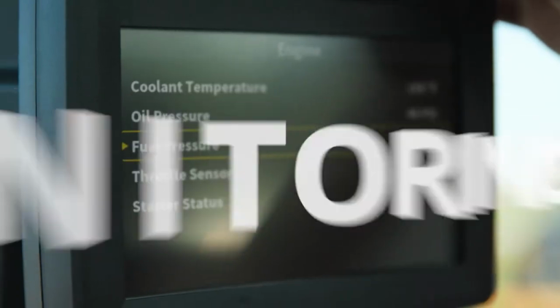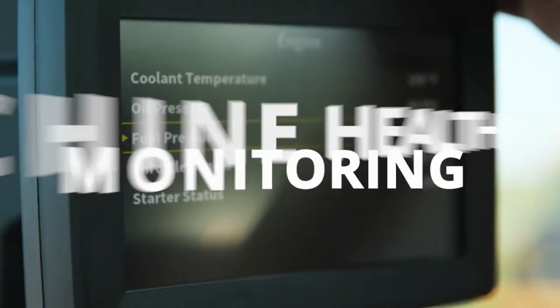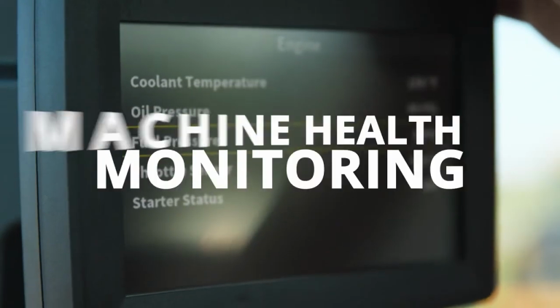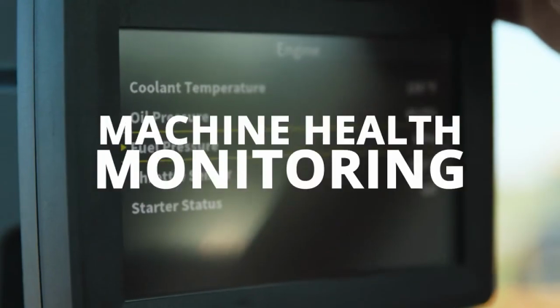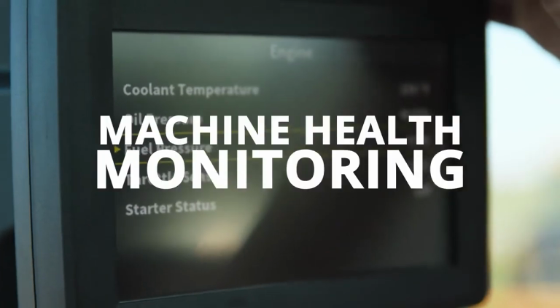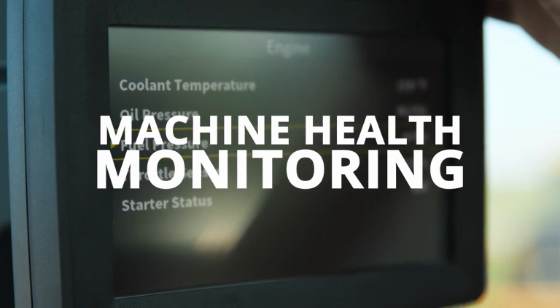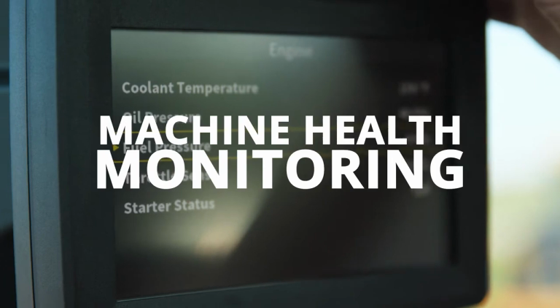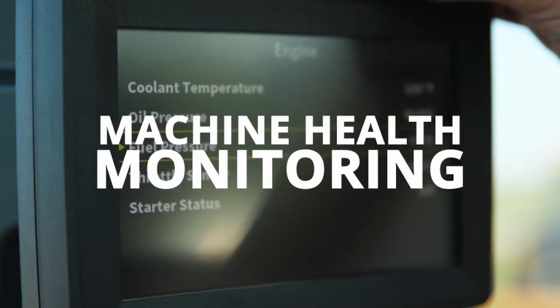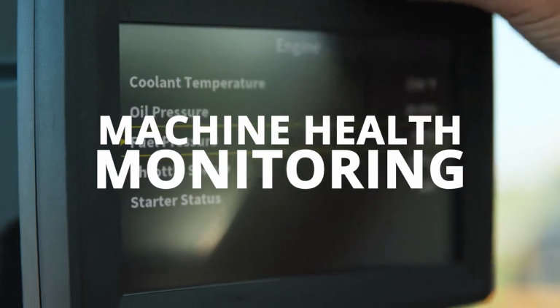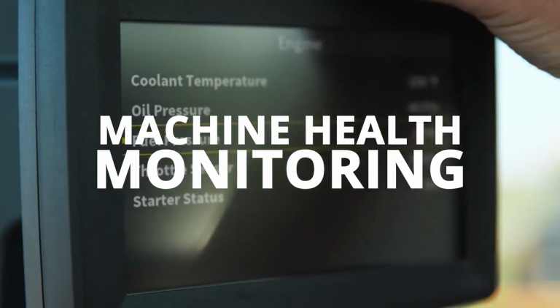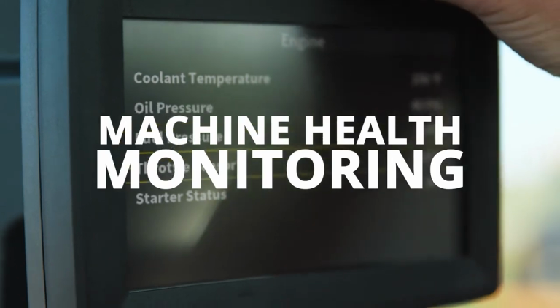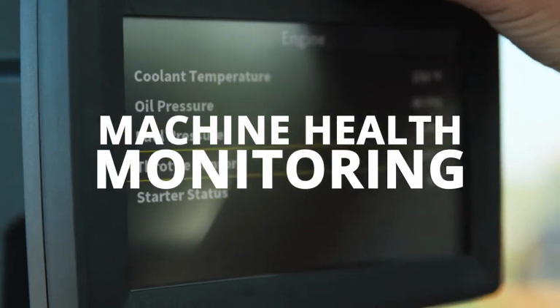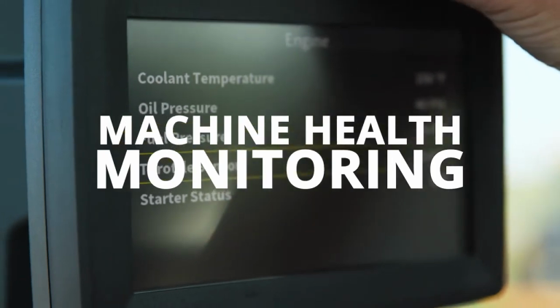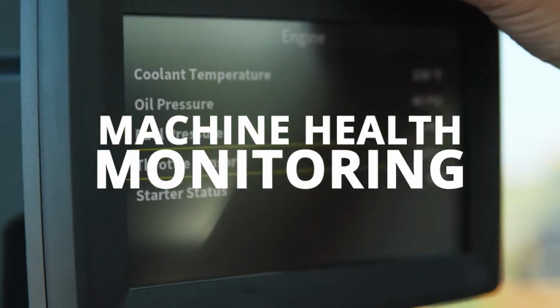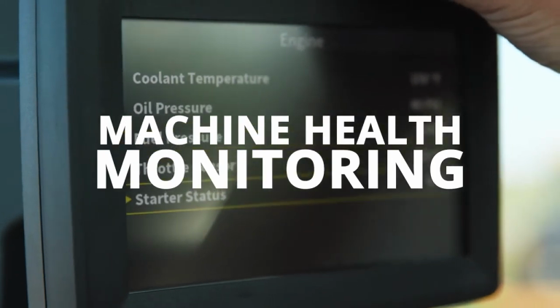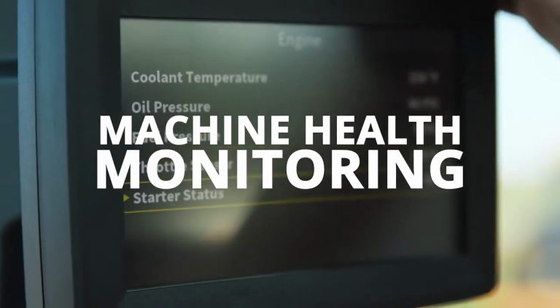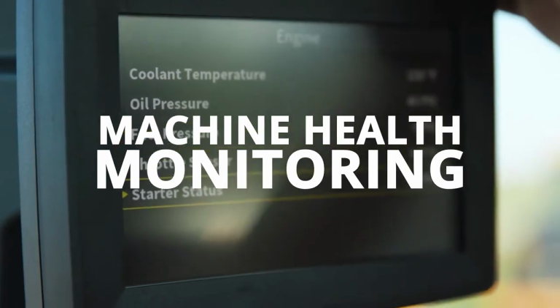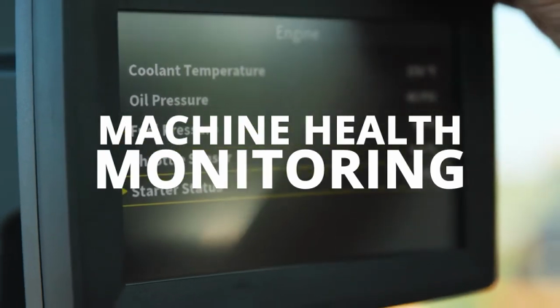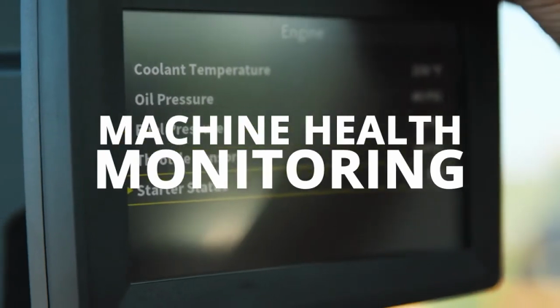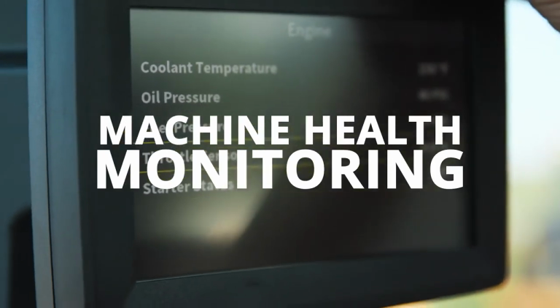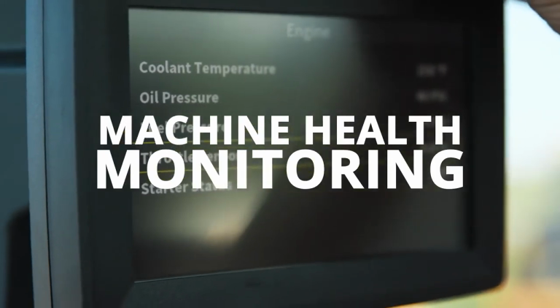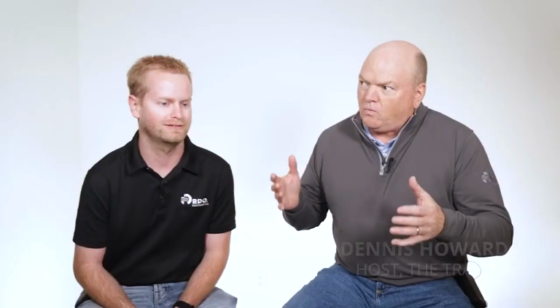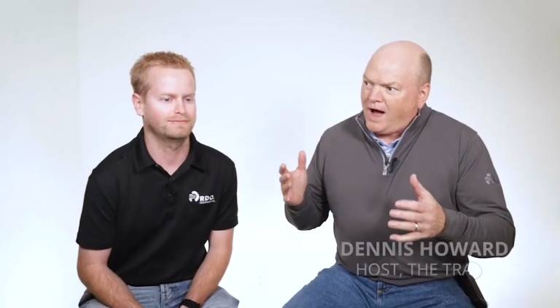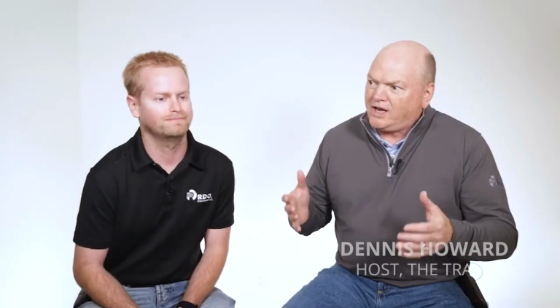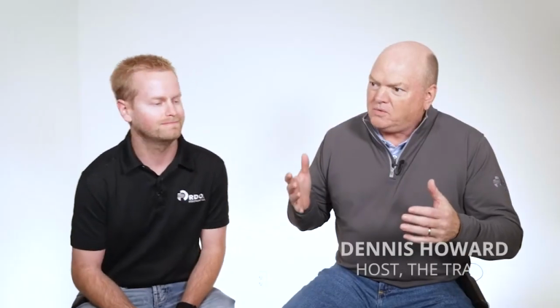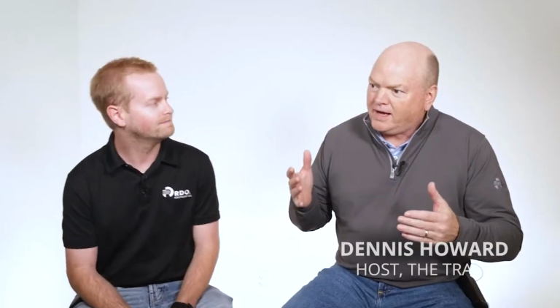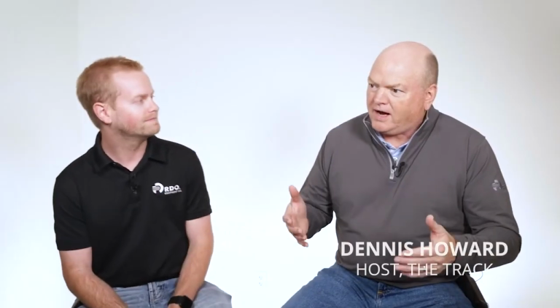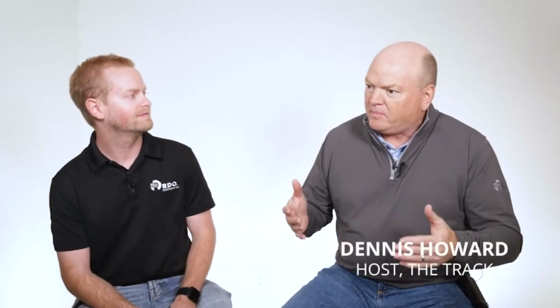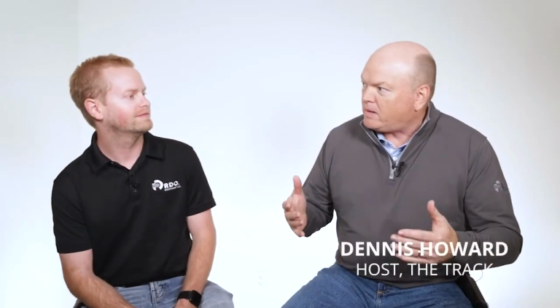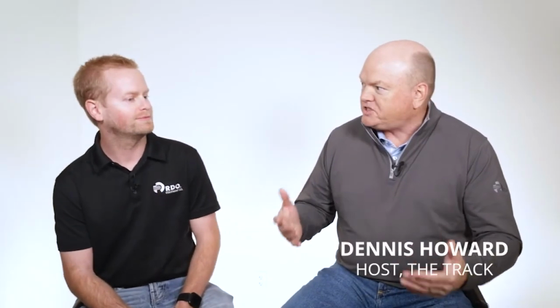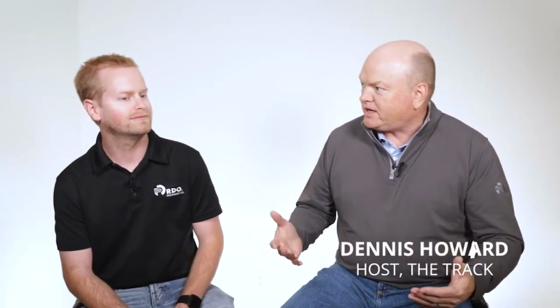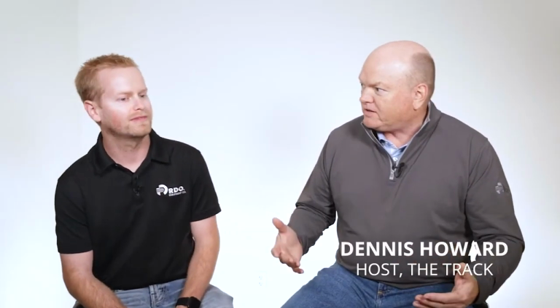Today we're going to talk about machine health. Derek Rigg is with me today. Why do I care about machine health?